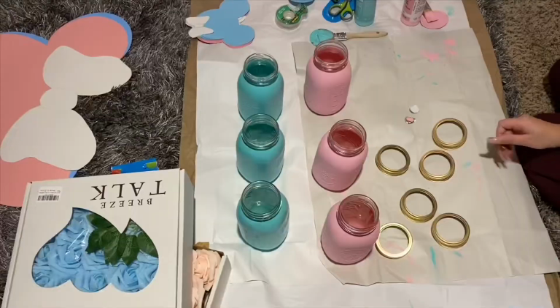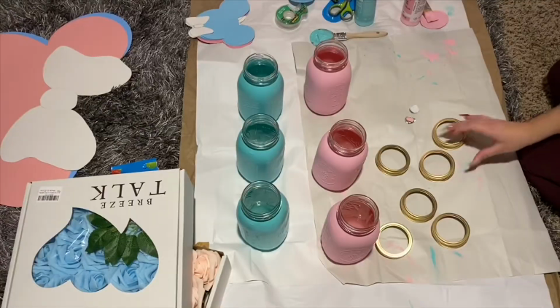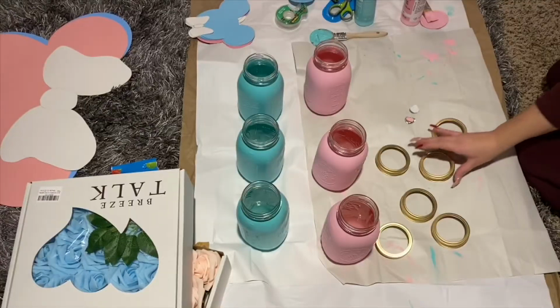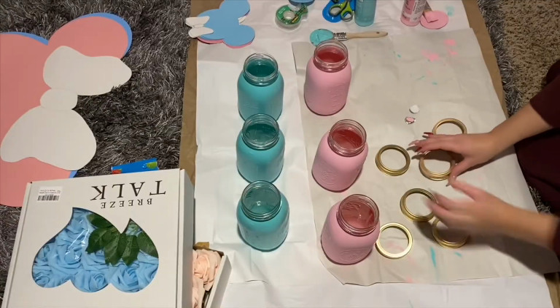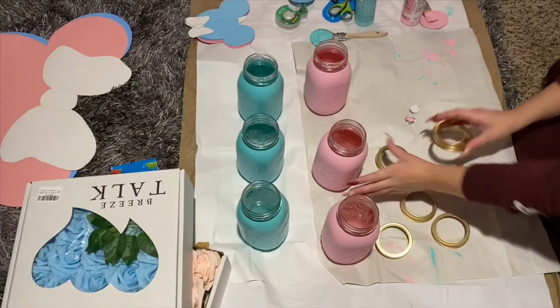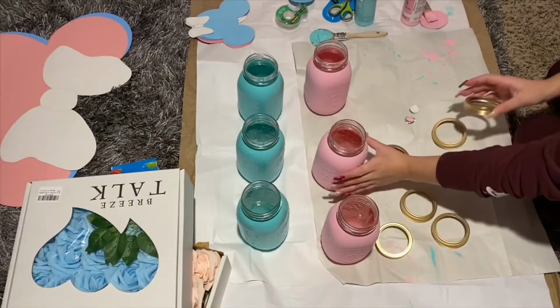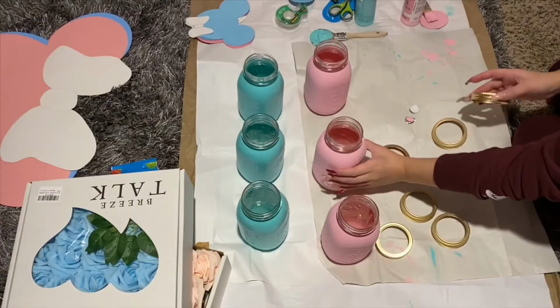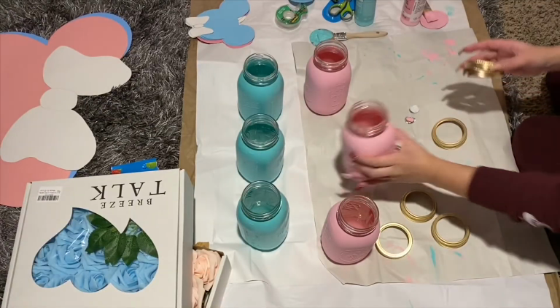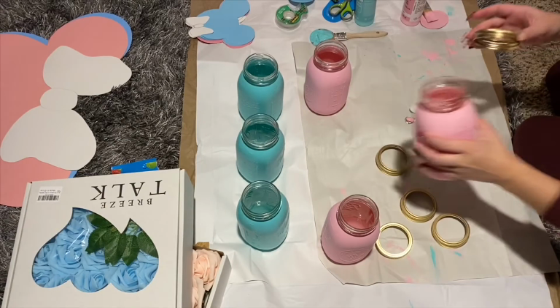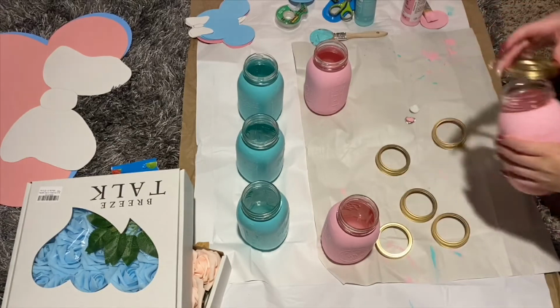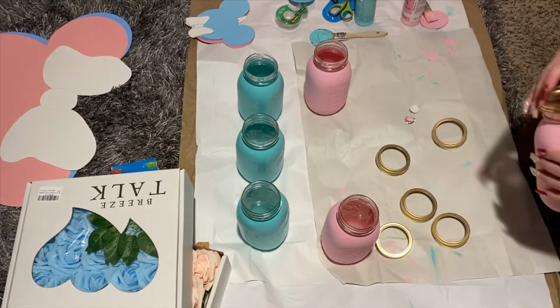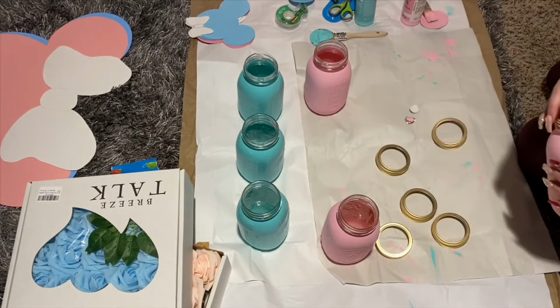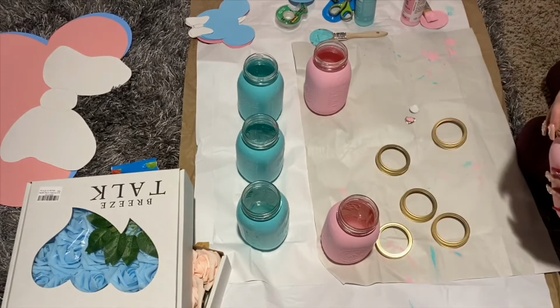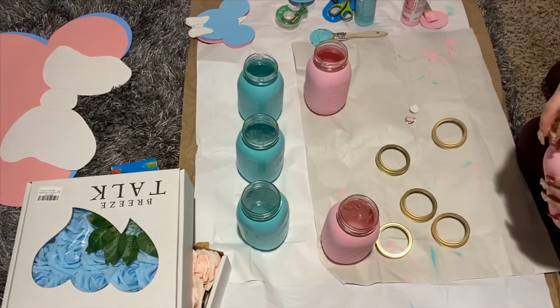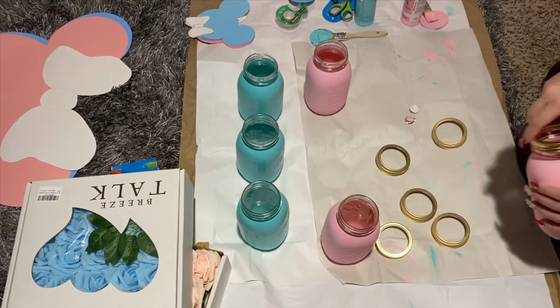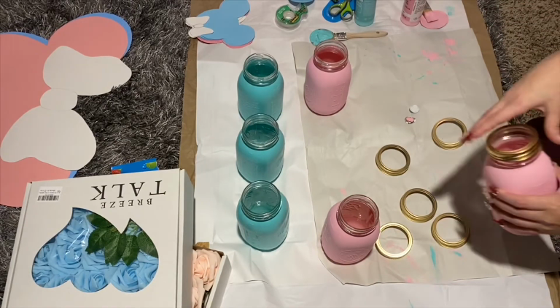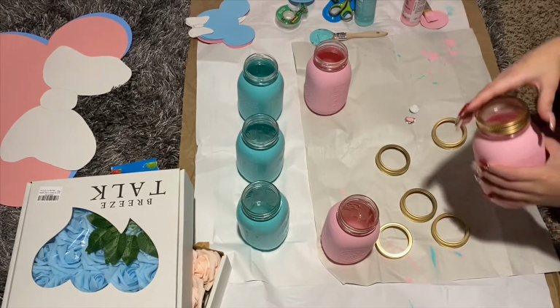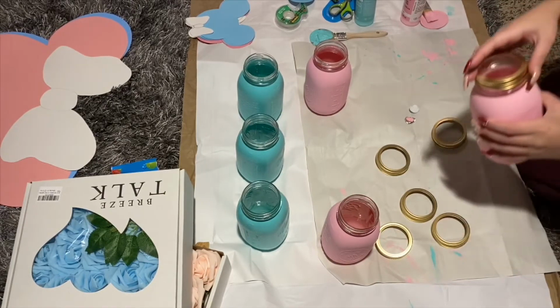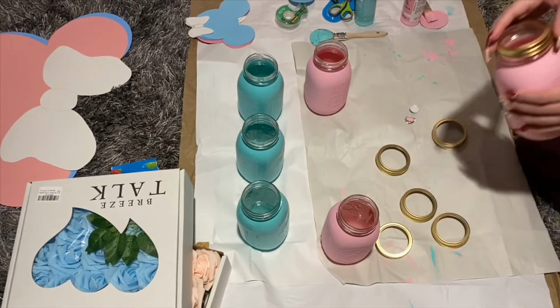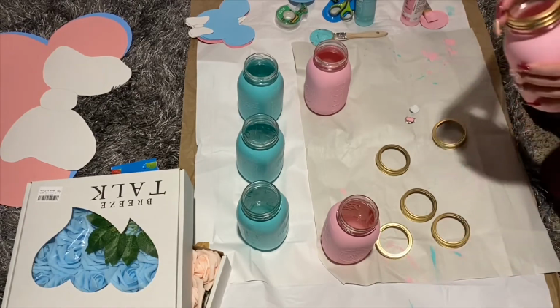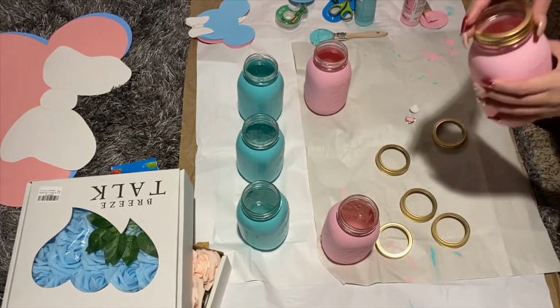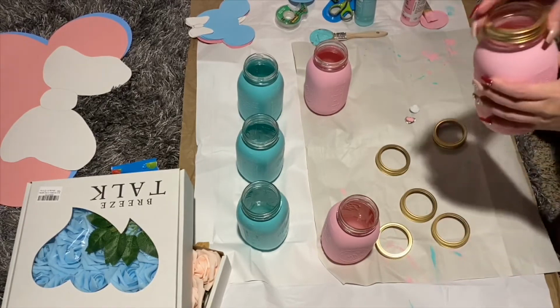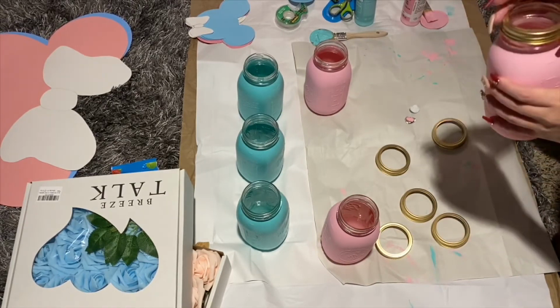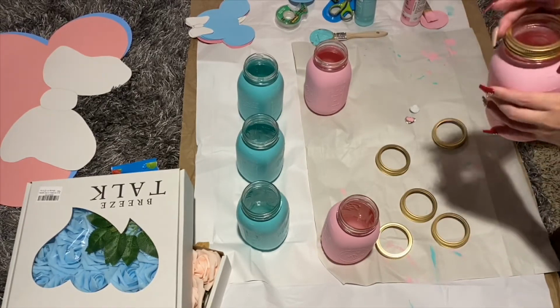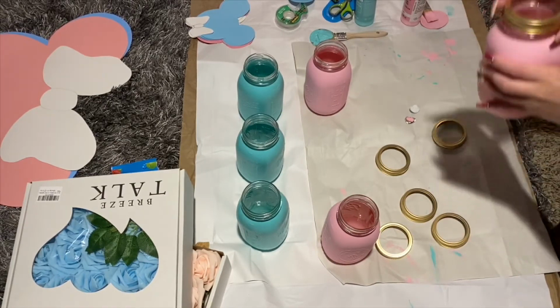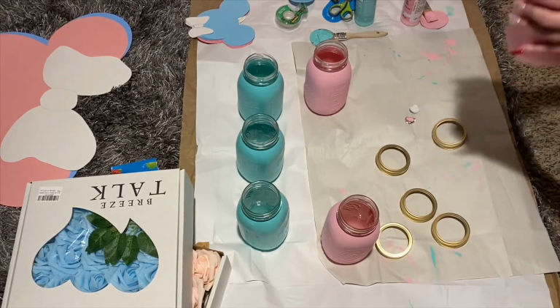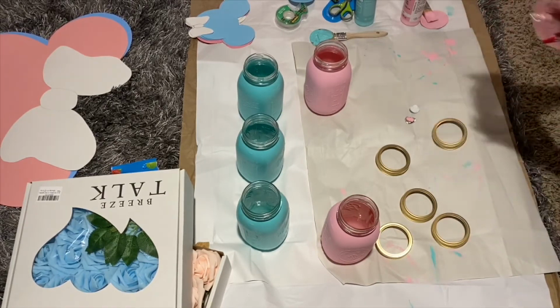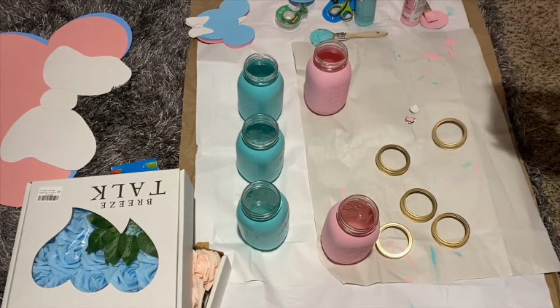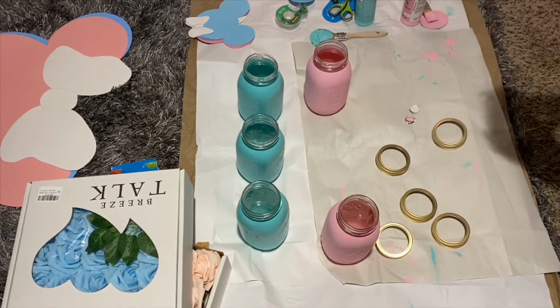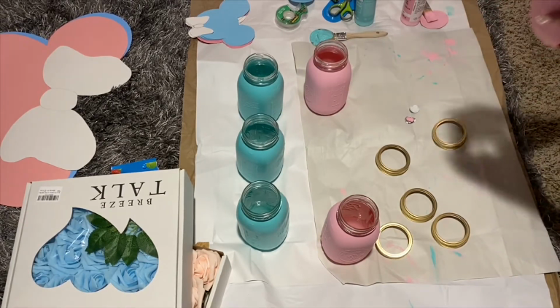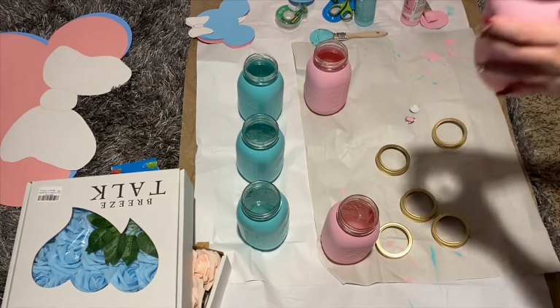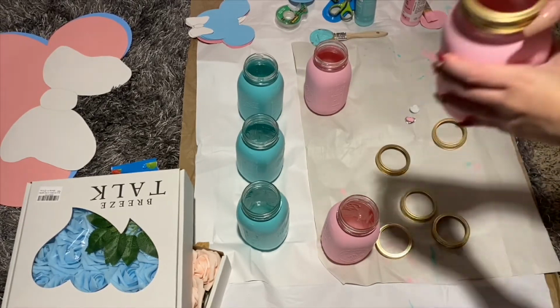Here, as you can see, all of my jars were already dried, and this is what they look like.